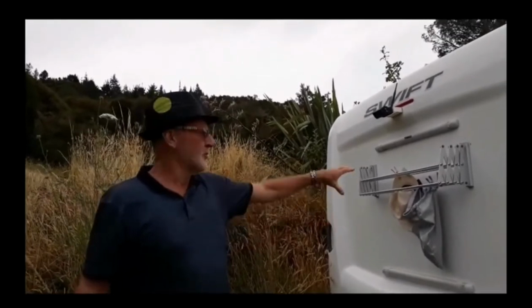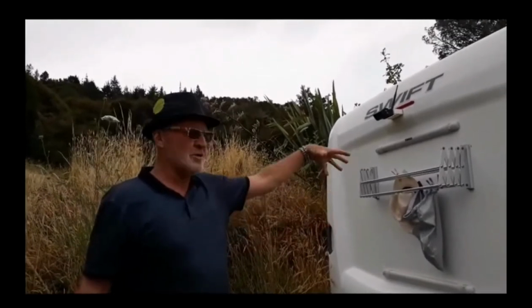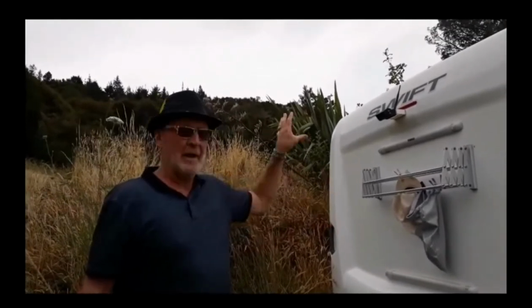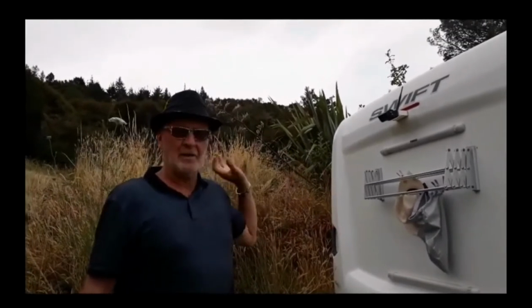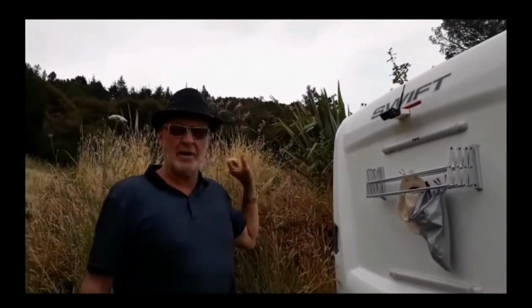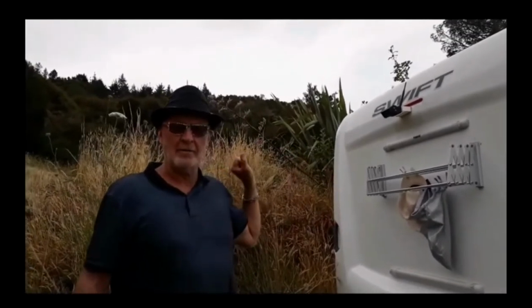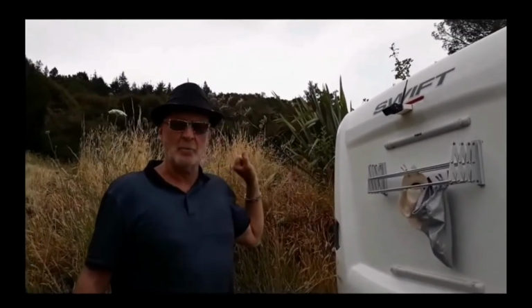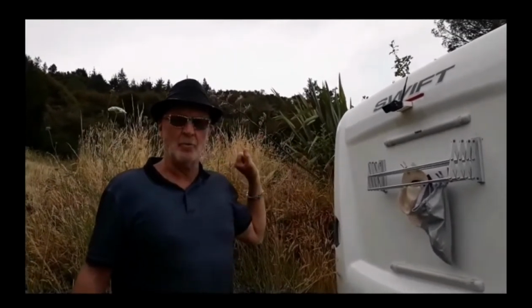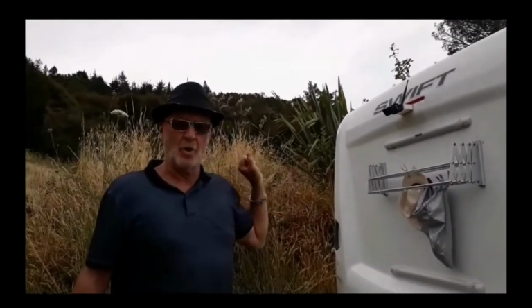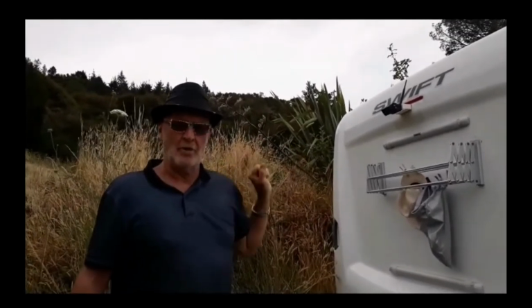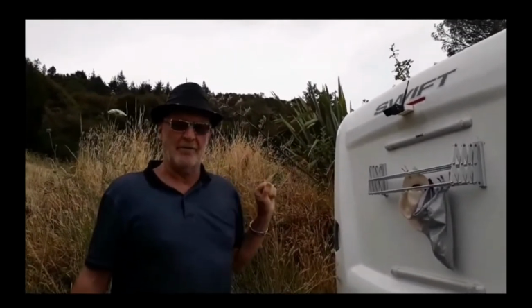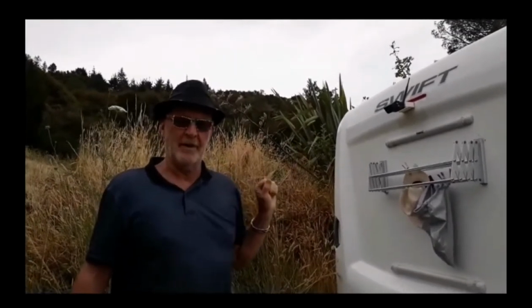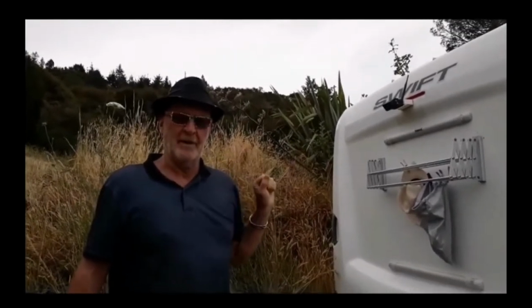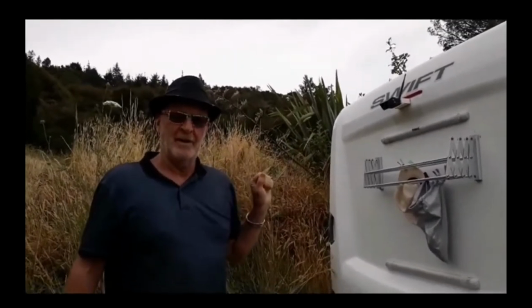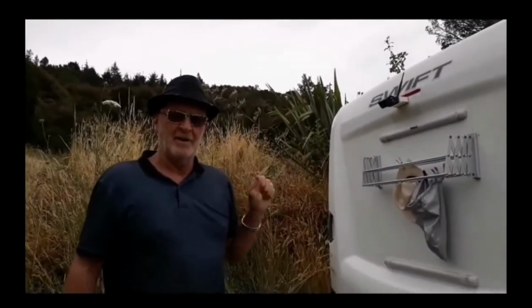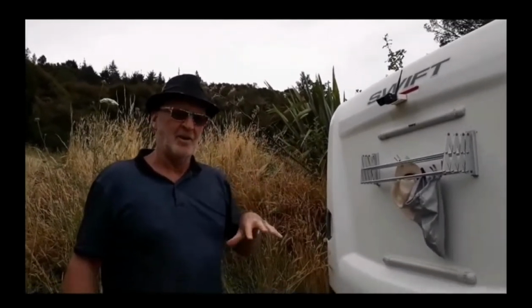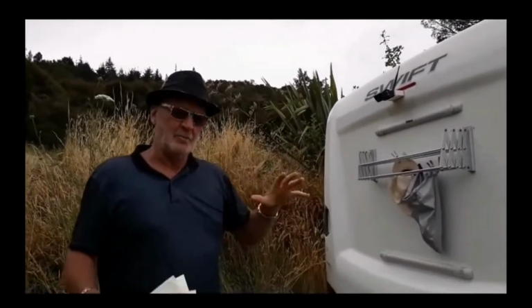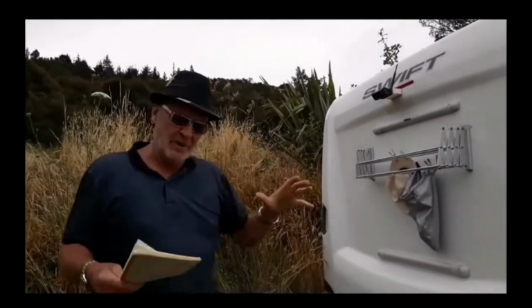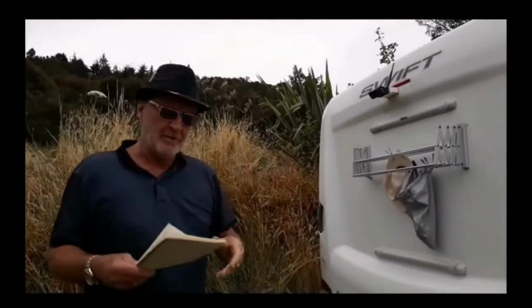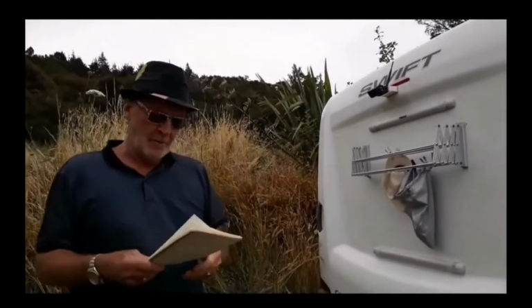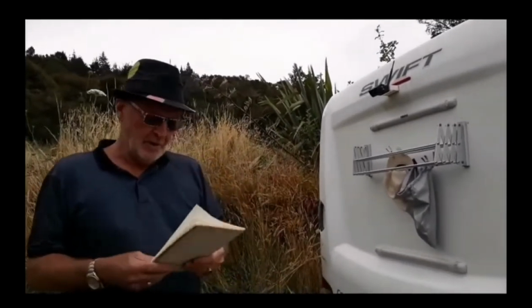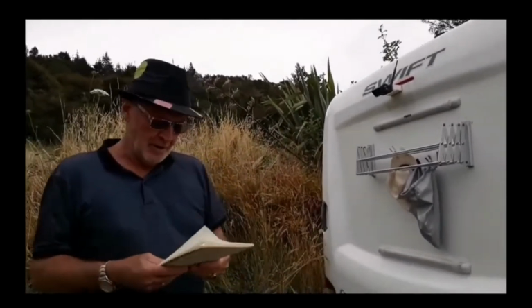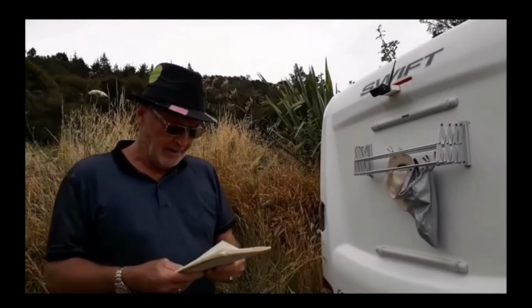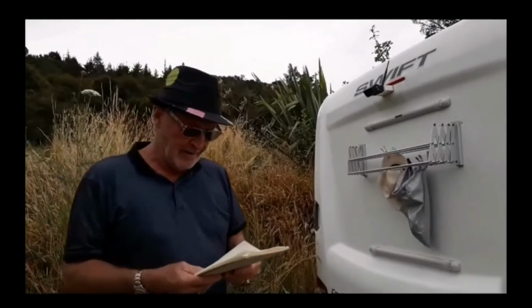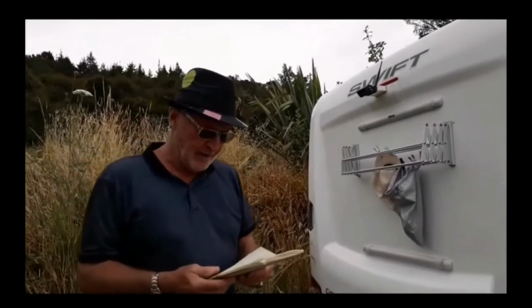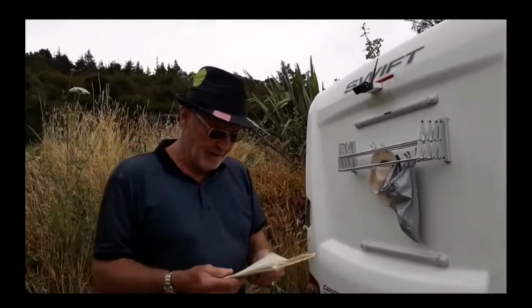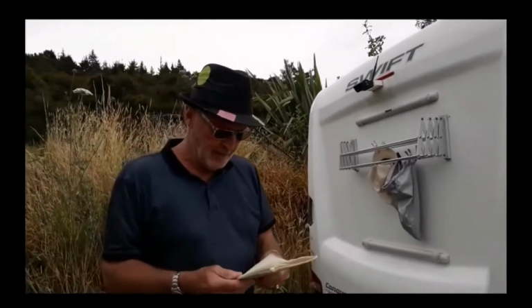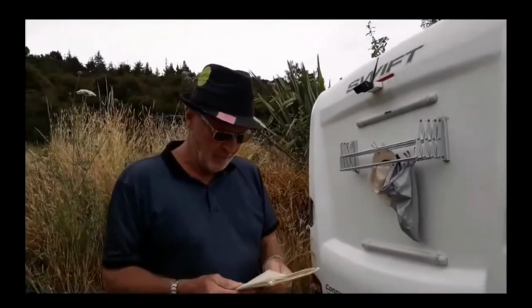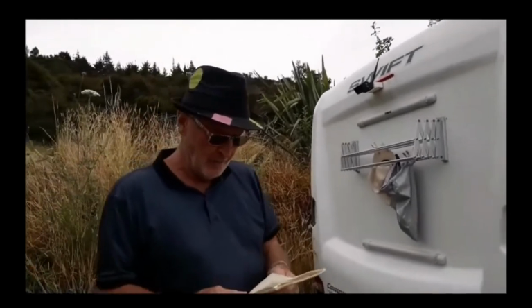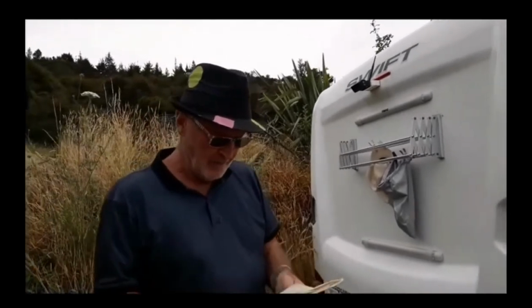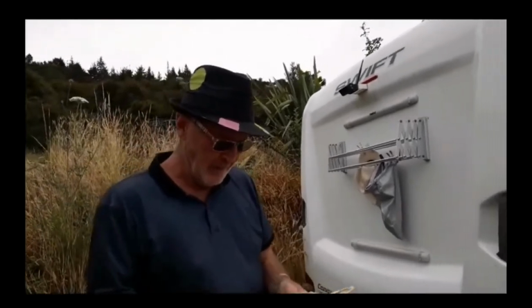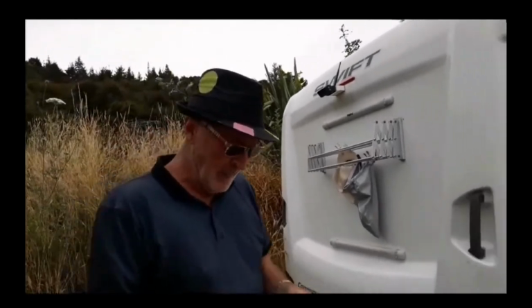I also read that you should never put a bike rack on these caravans because your back end will fall off. So we kind of left that idea — it wasn't that much fun.